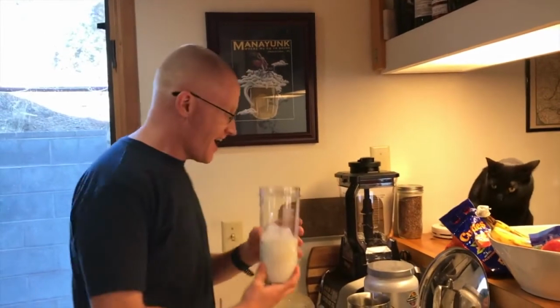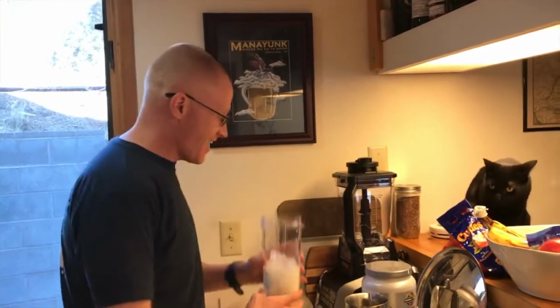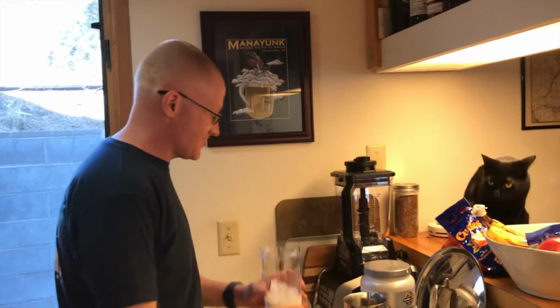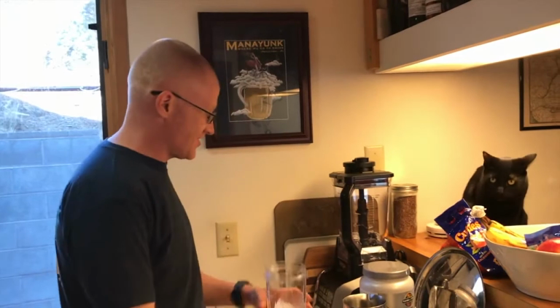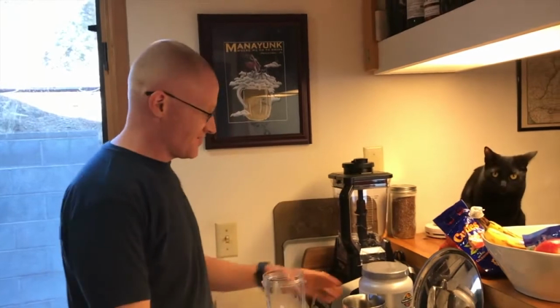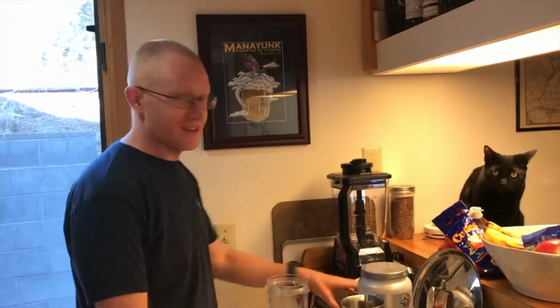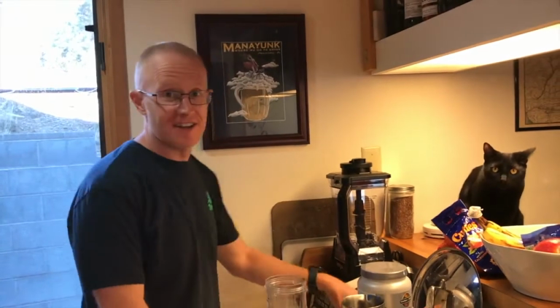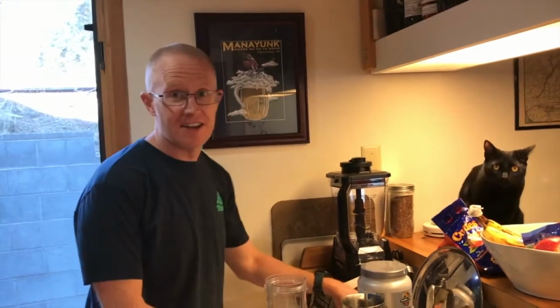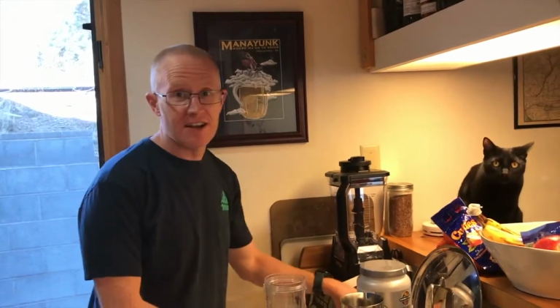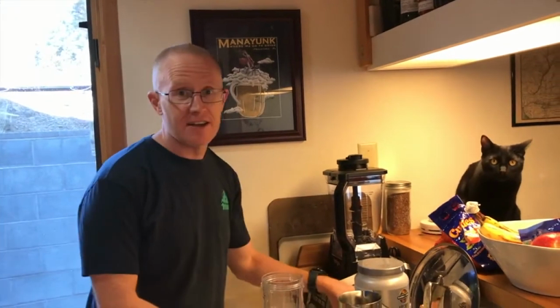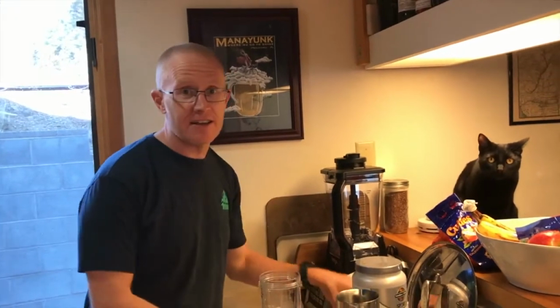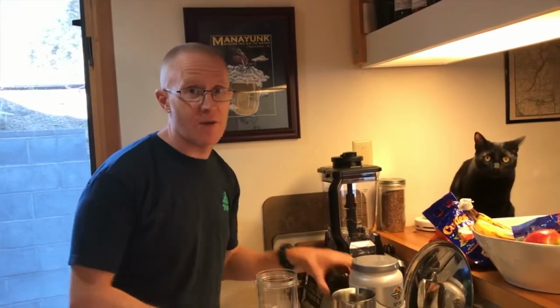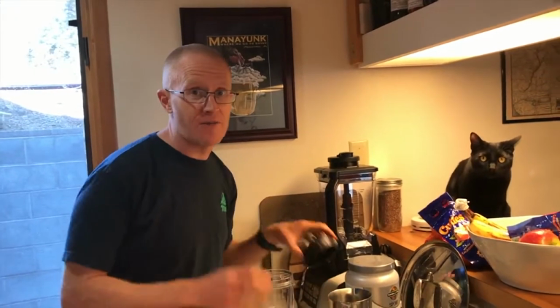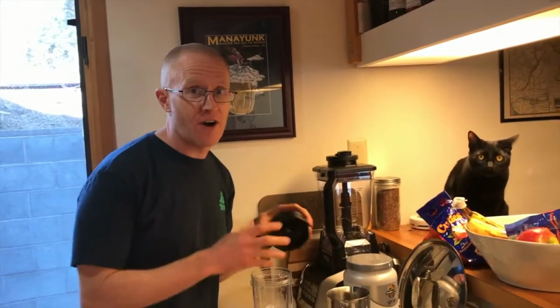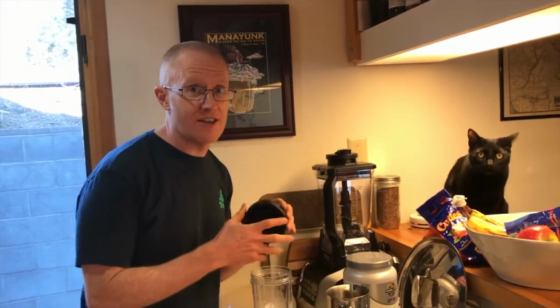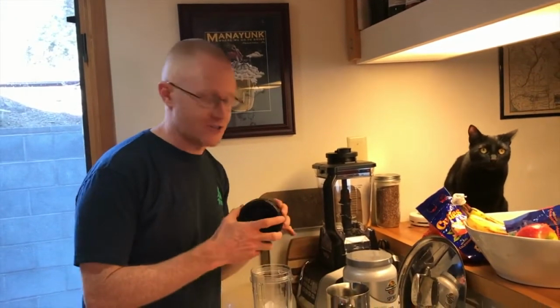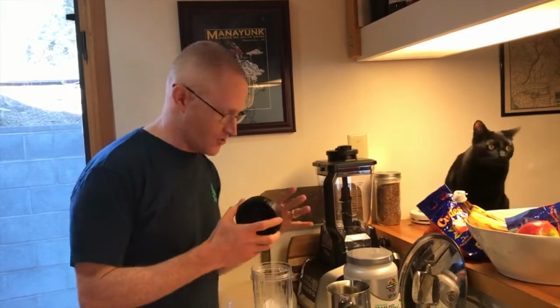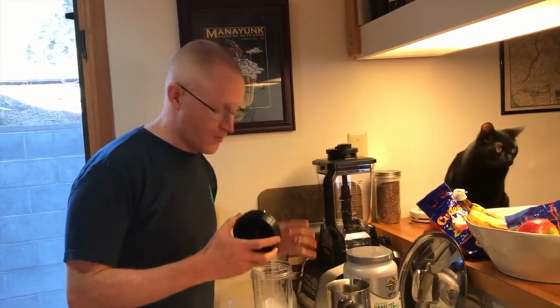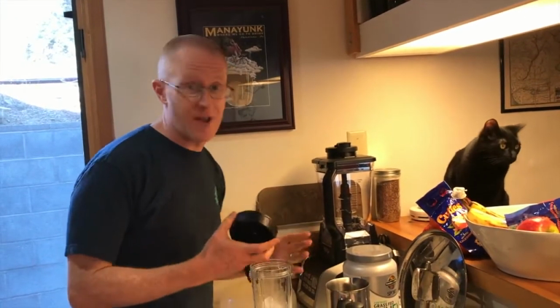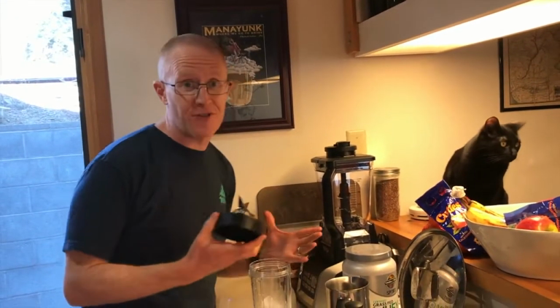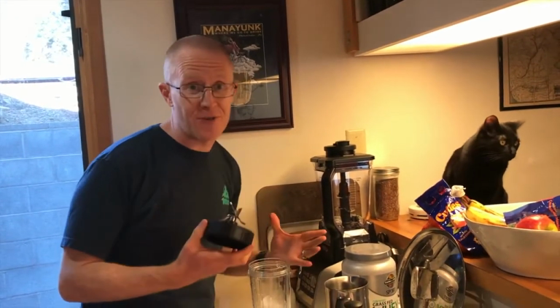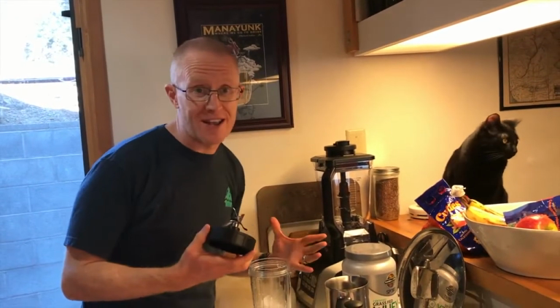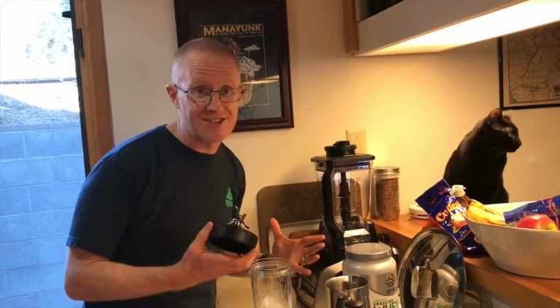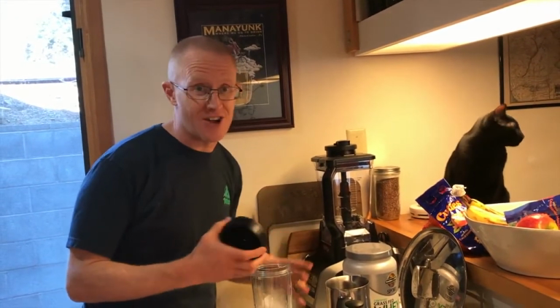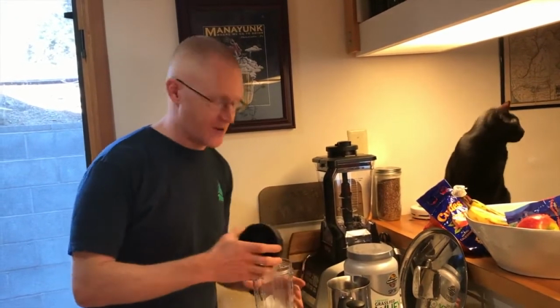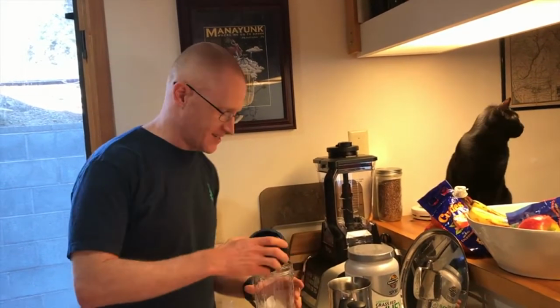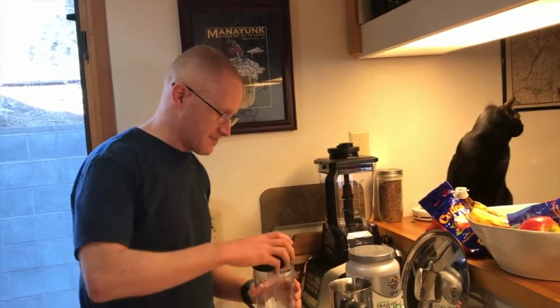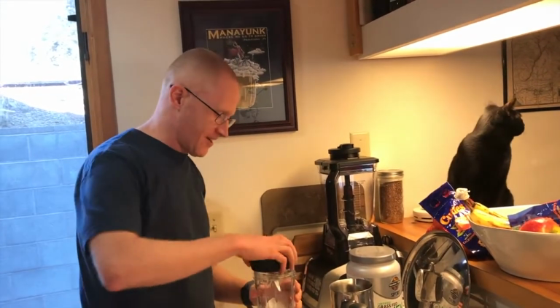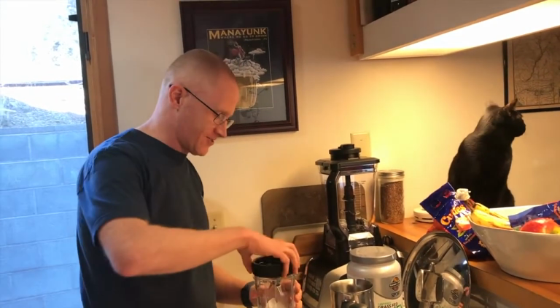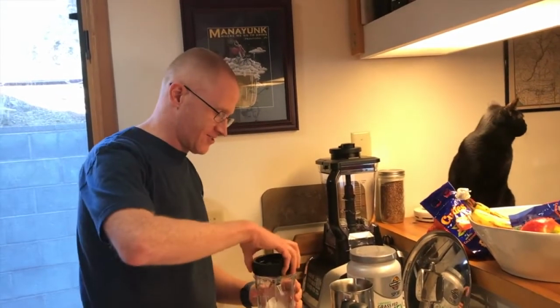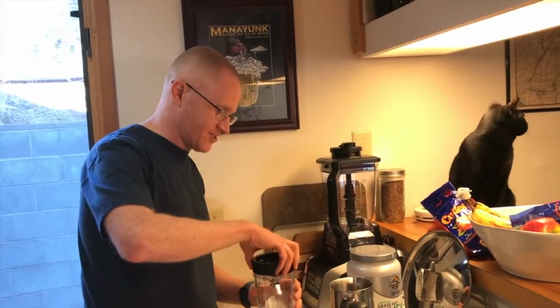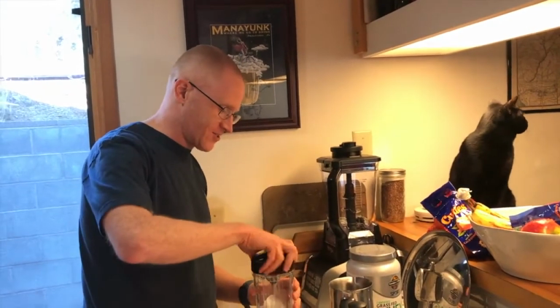Two of which are already in the dishwasher. Yeah, we've already used two but we have three, so it doesn't matter — this is great.